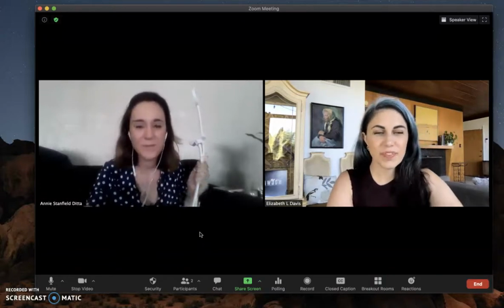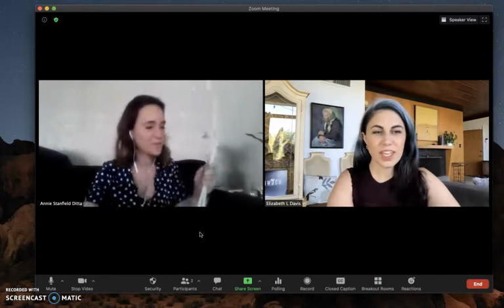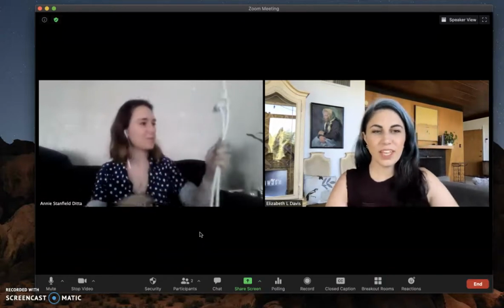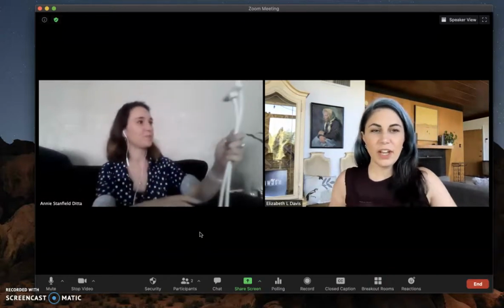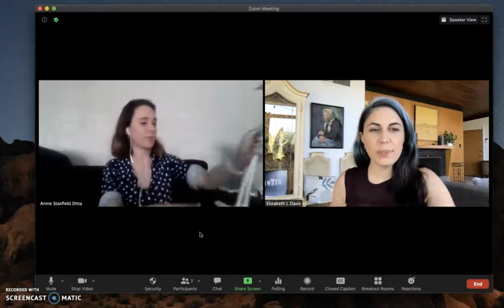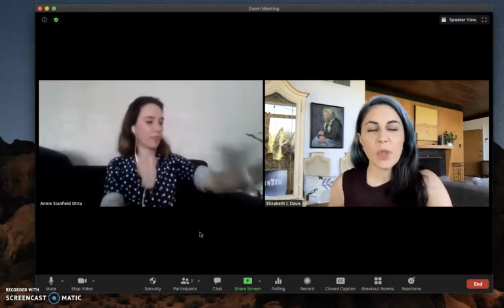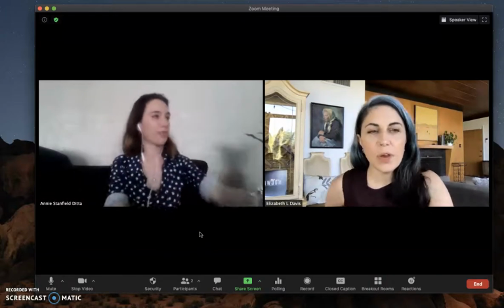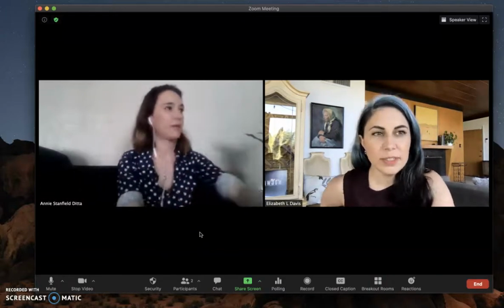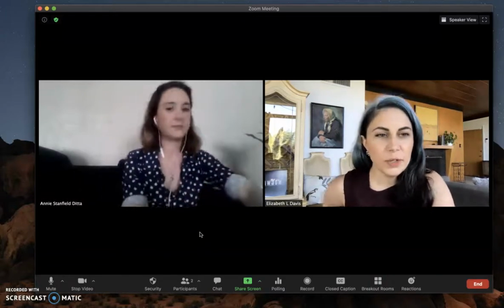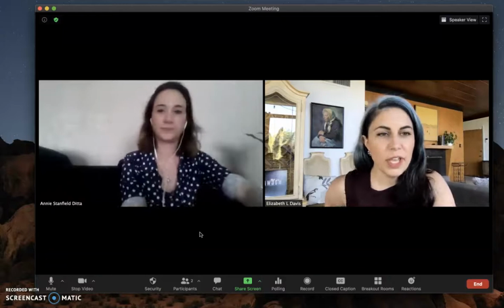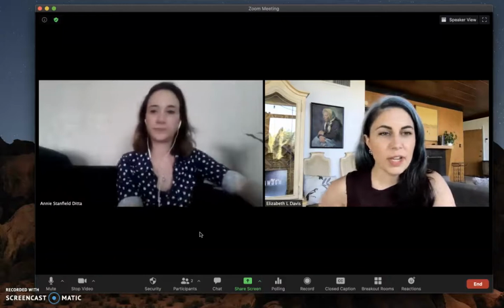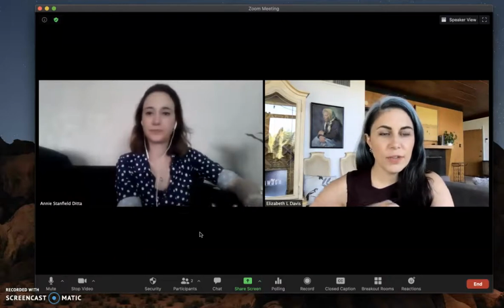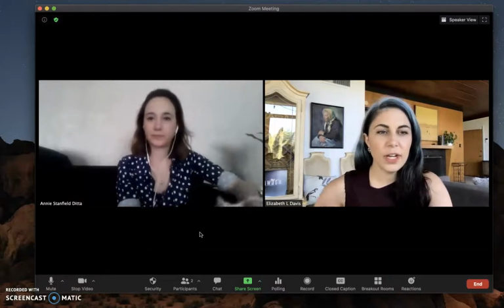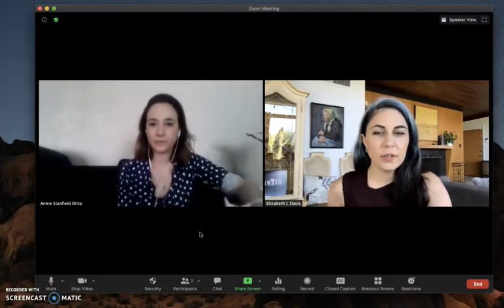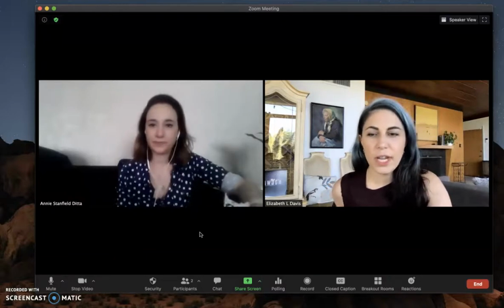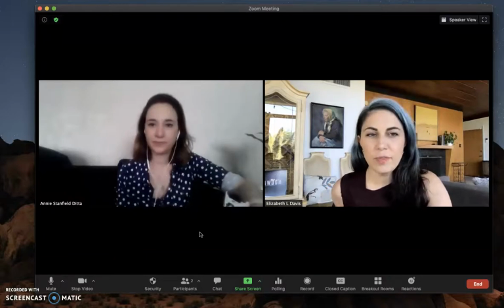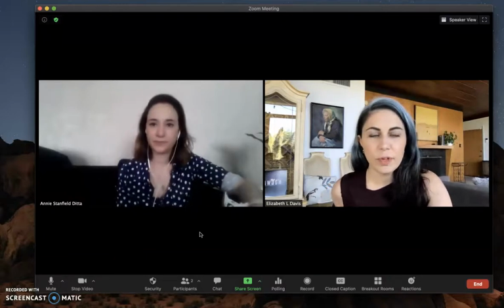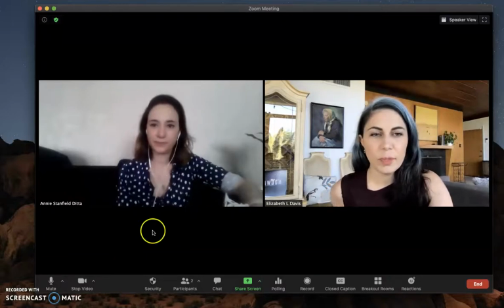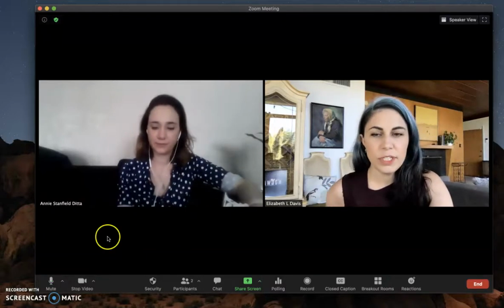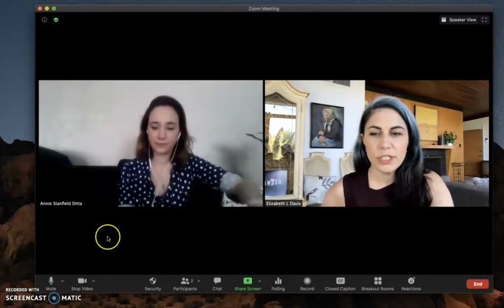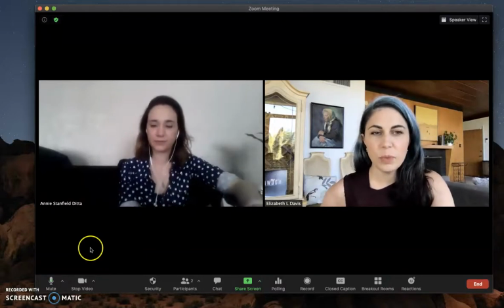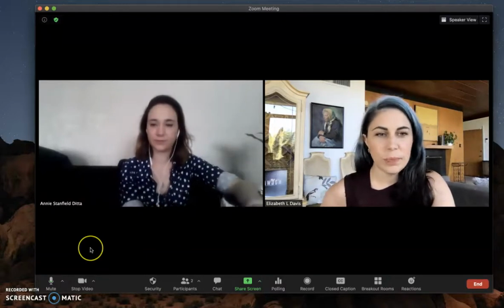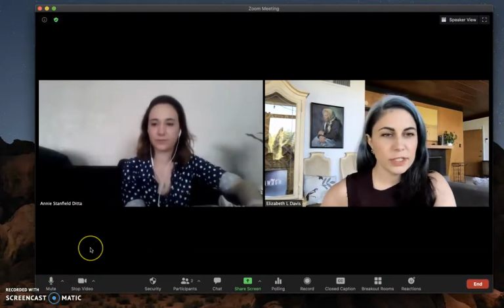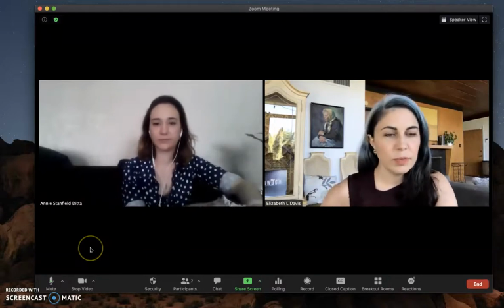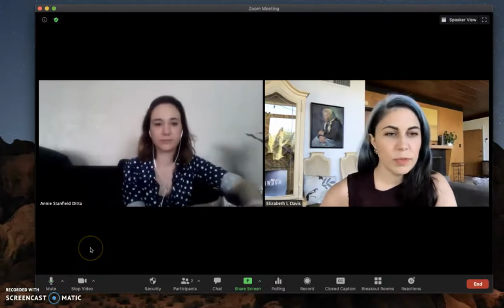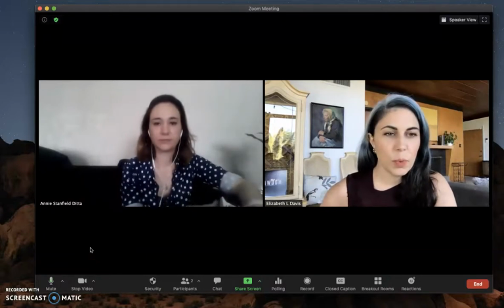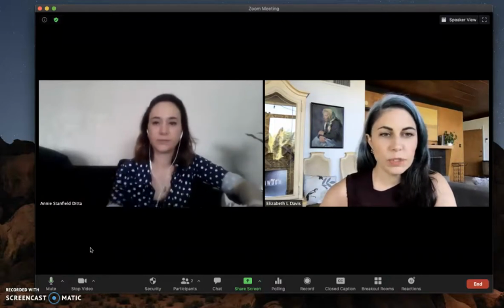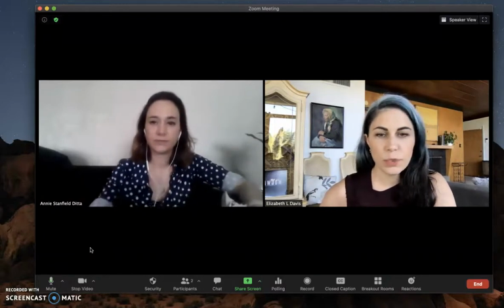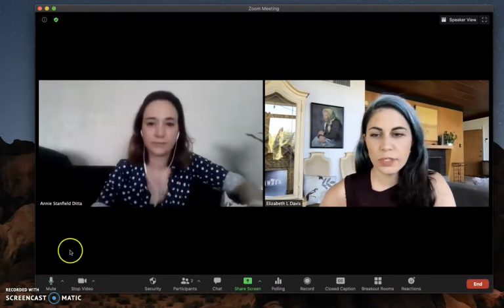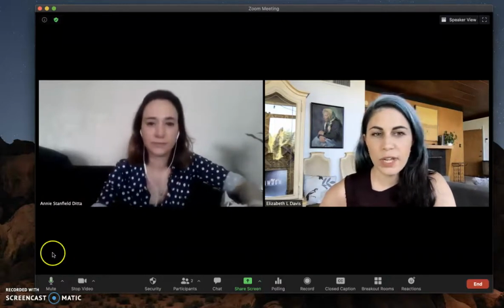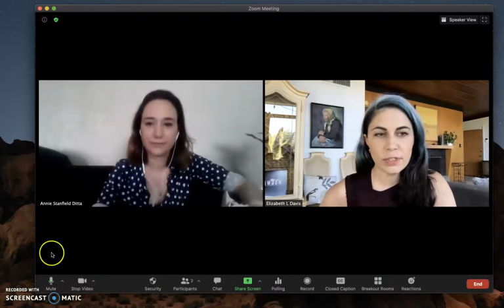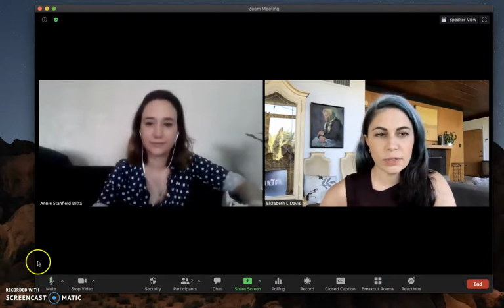Good luck figuring out your lighting for your remote teaching. We'll be back soon with more tutorials and how-to's.